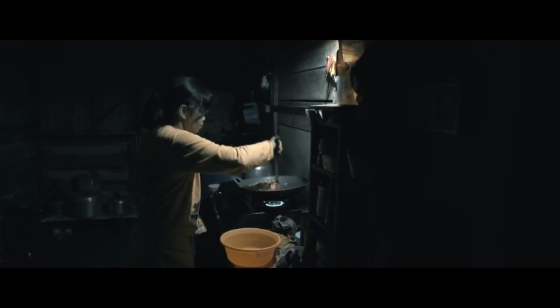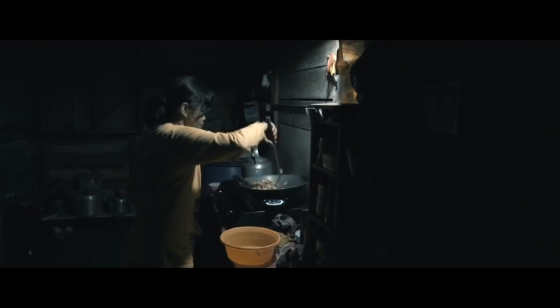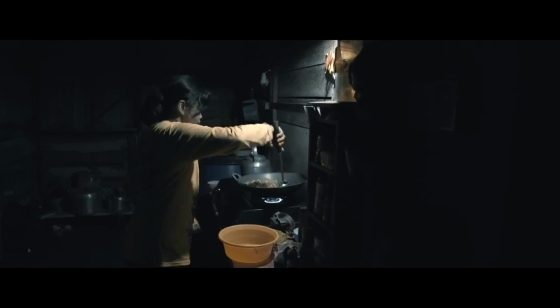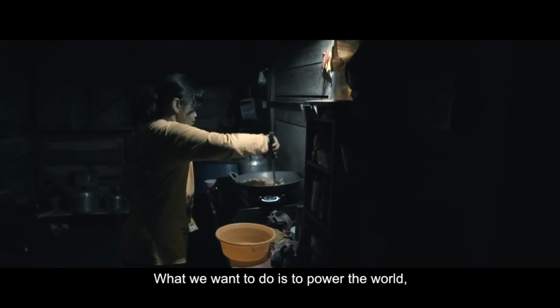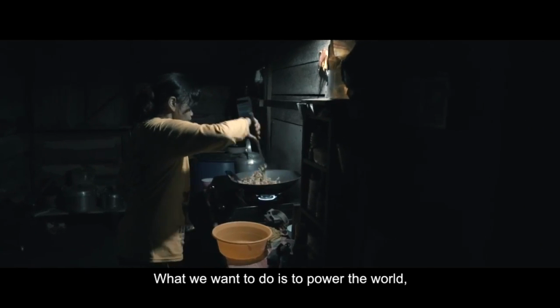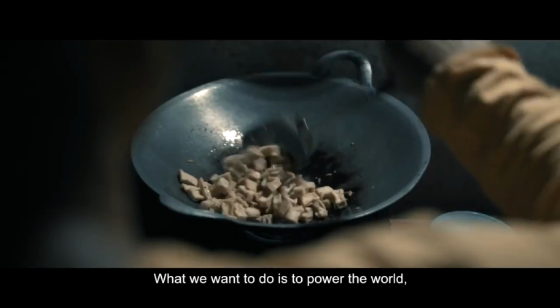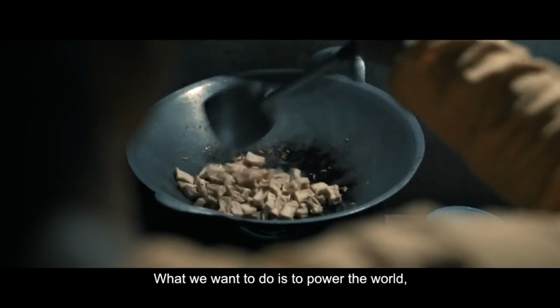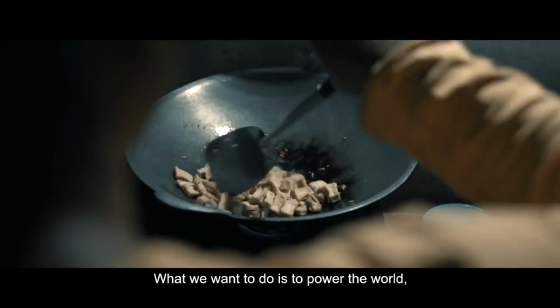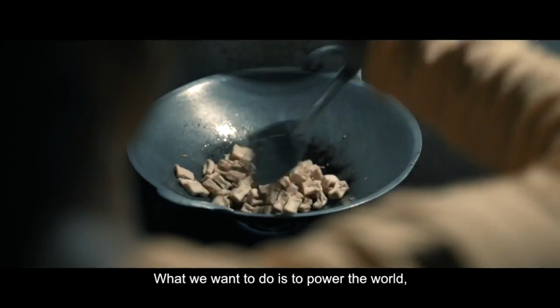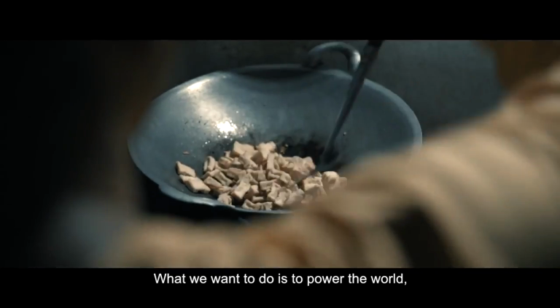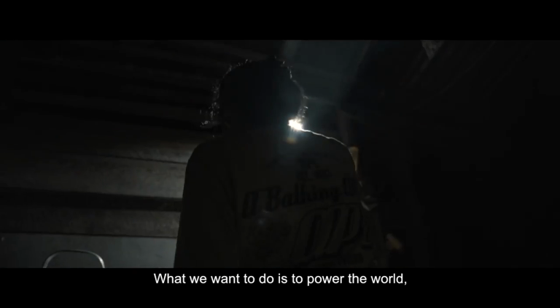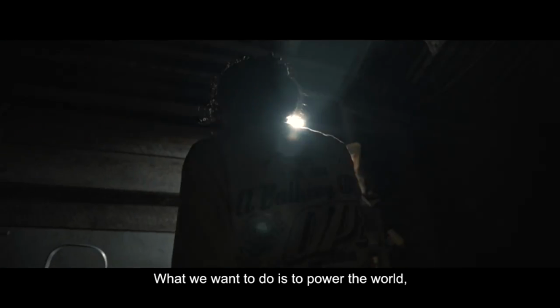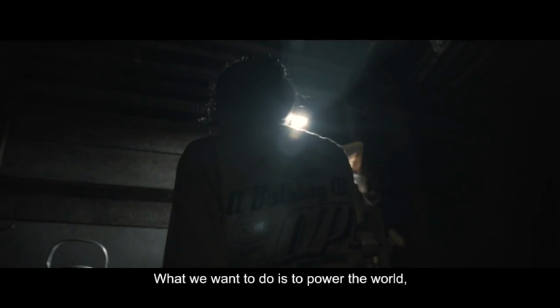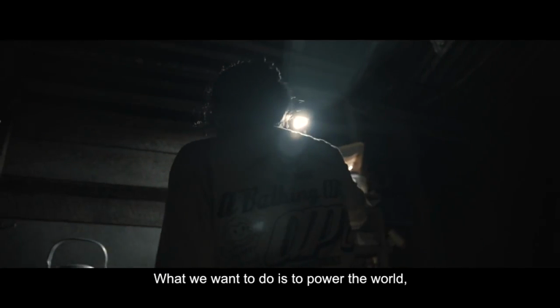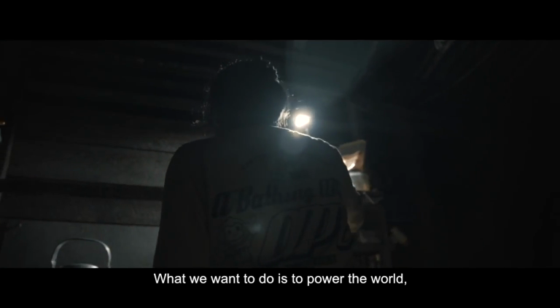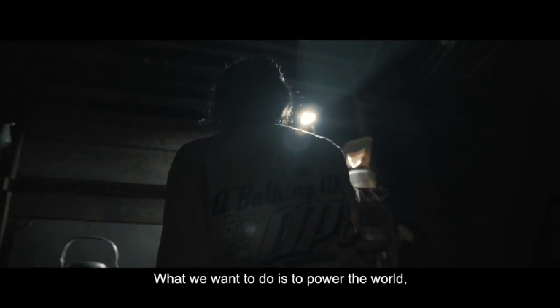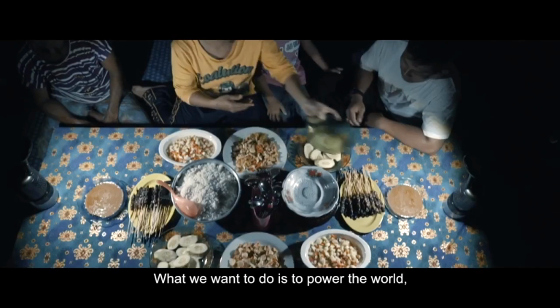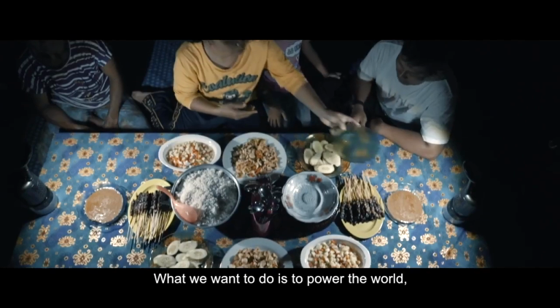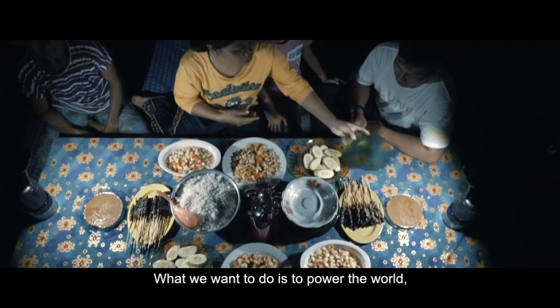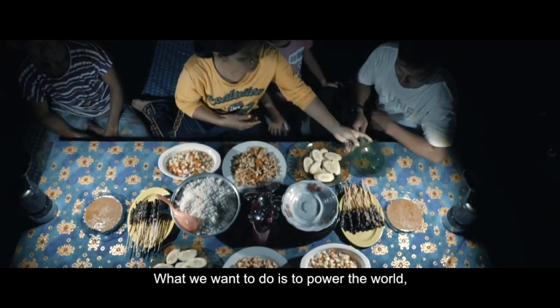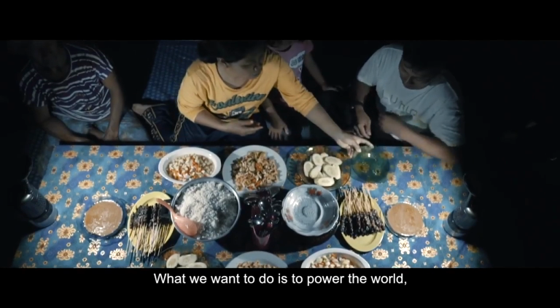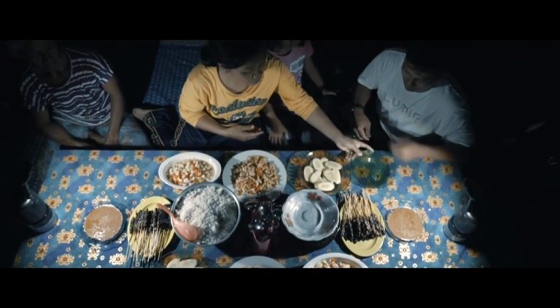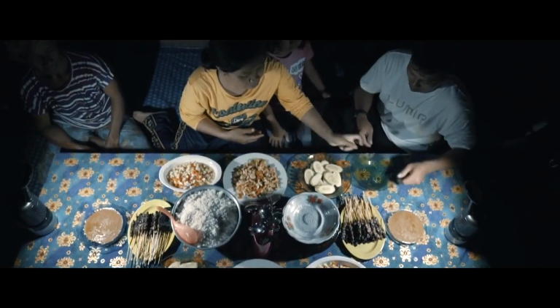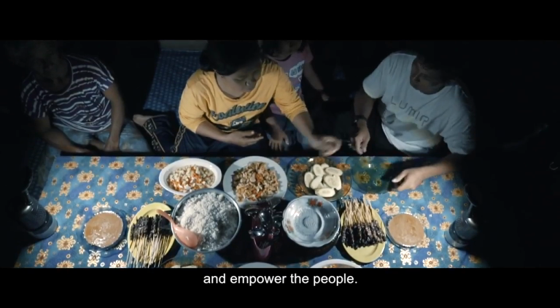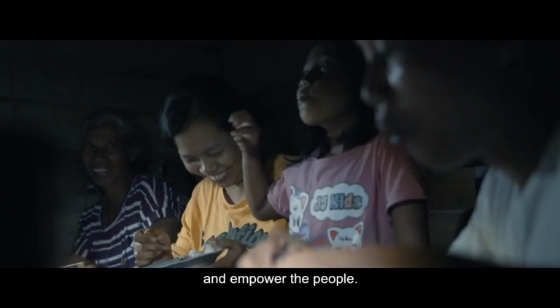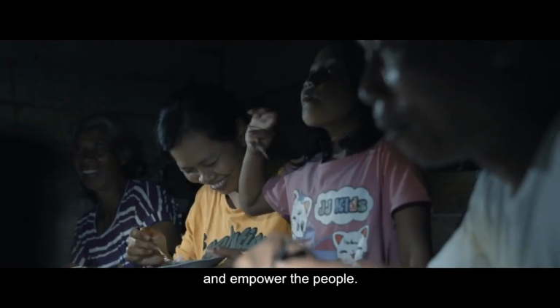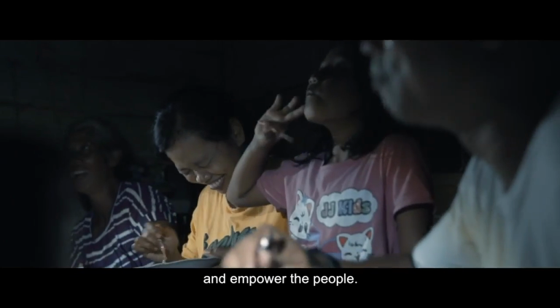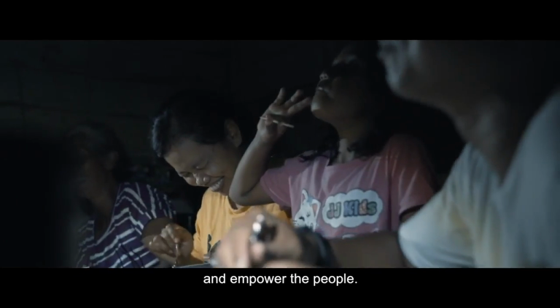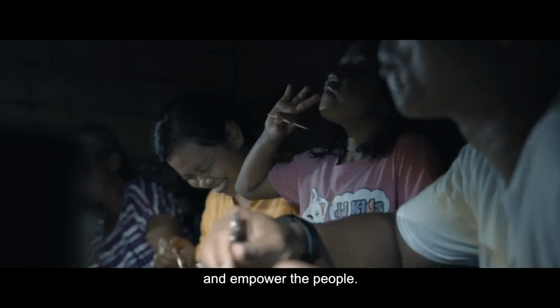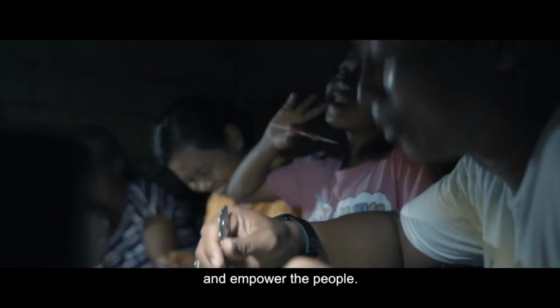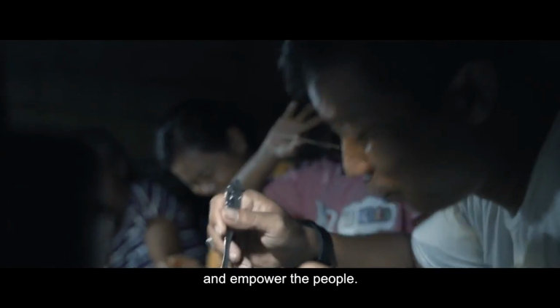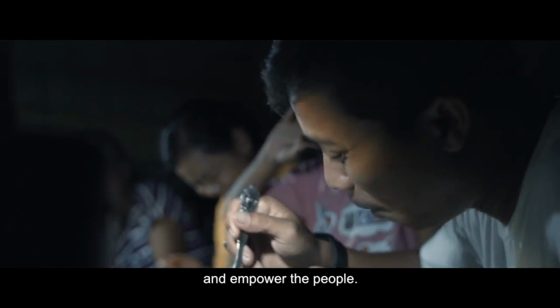What we want to do is to power the world and empower the people.